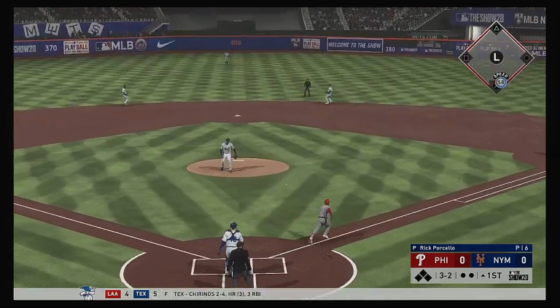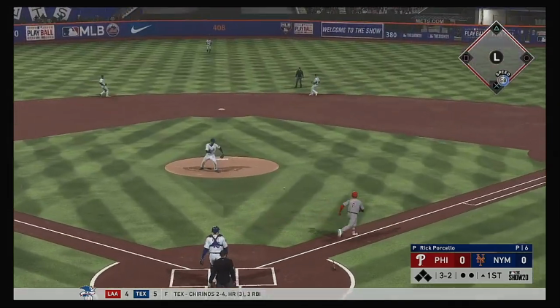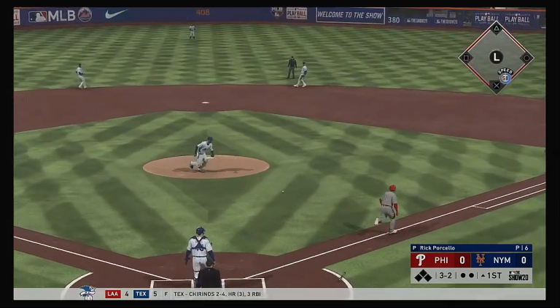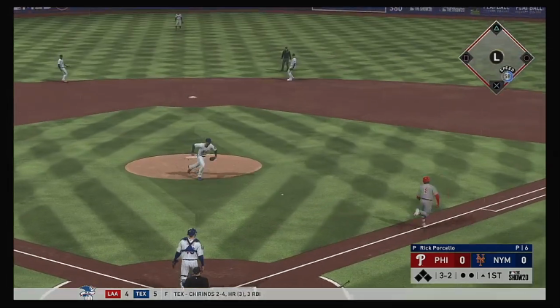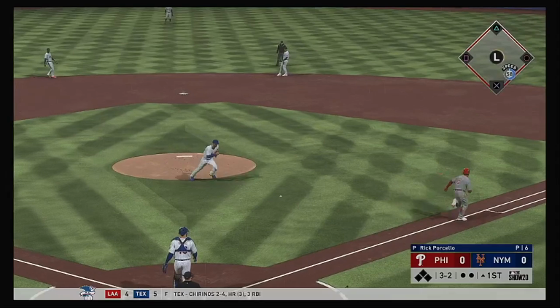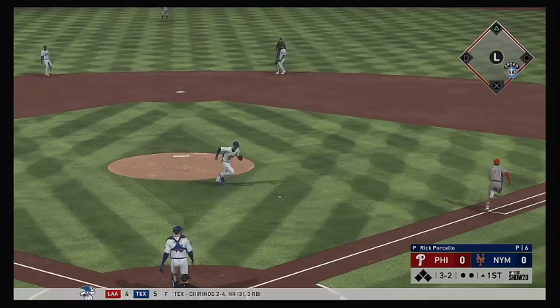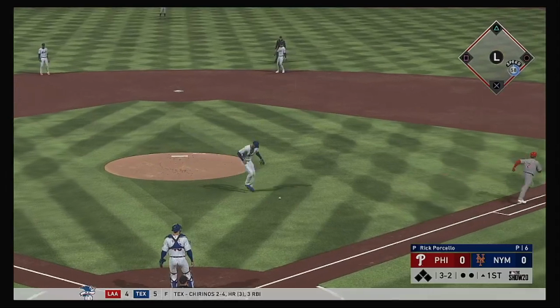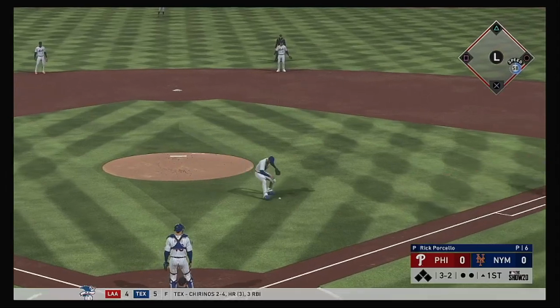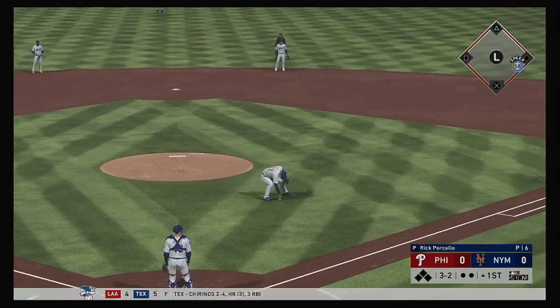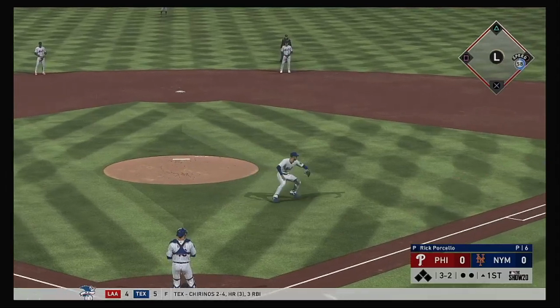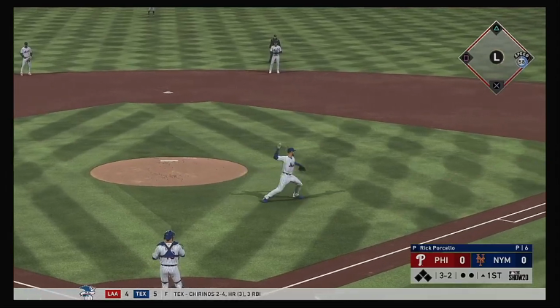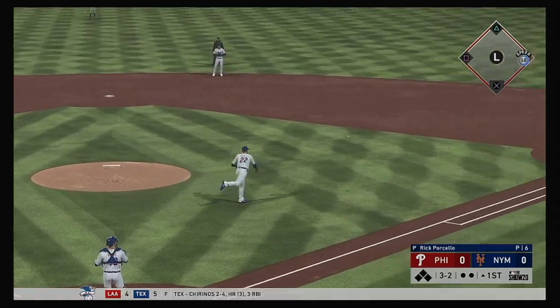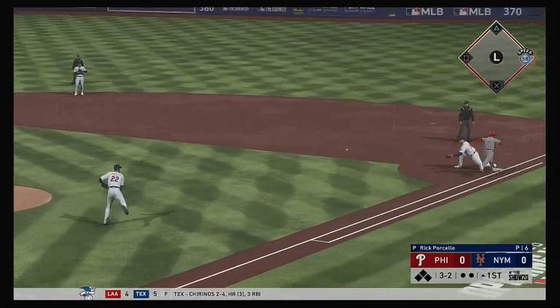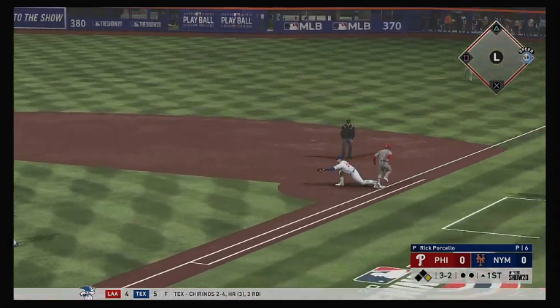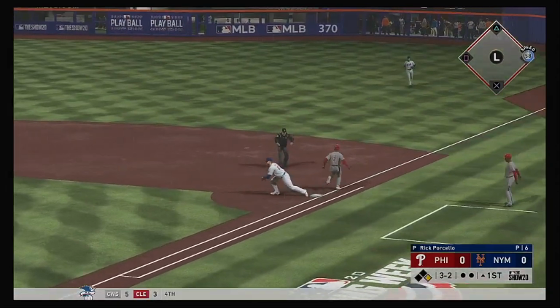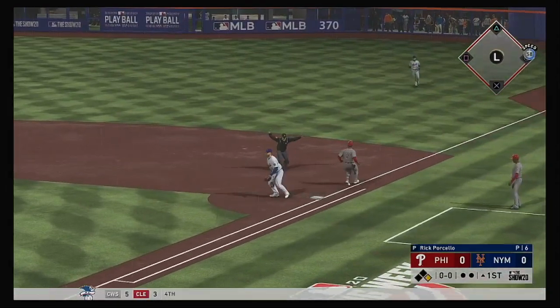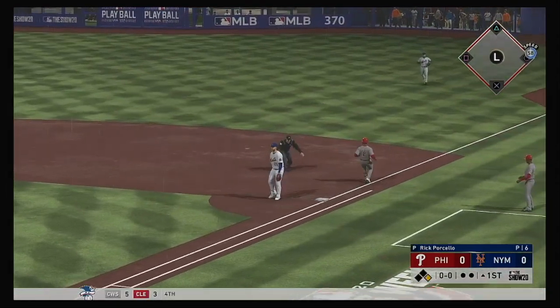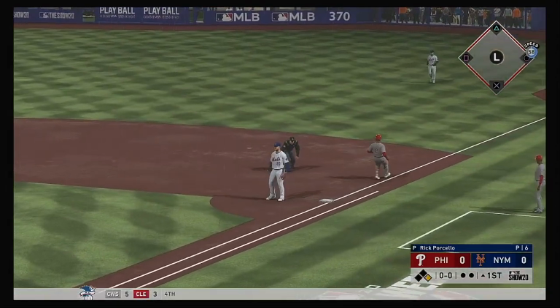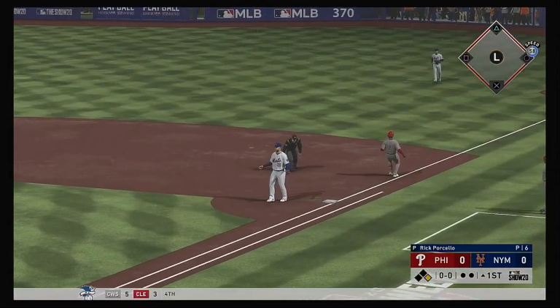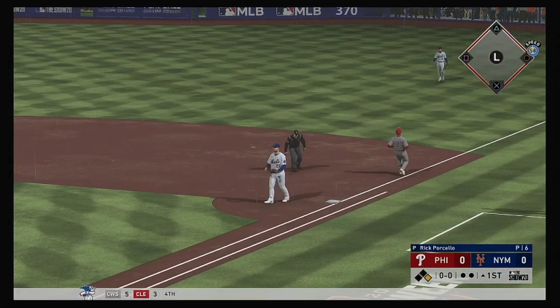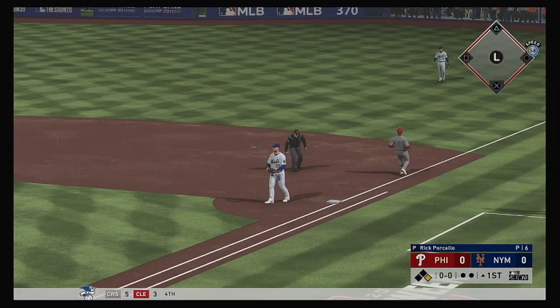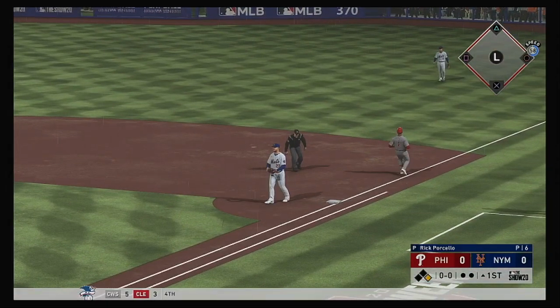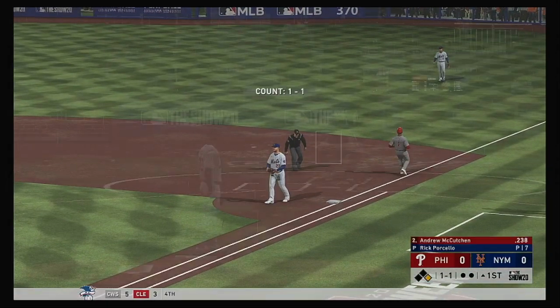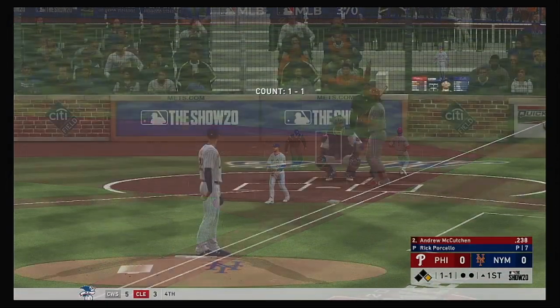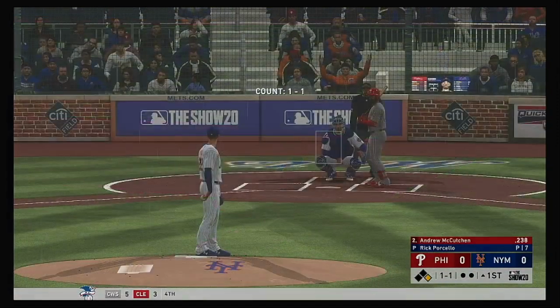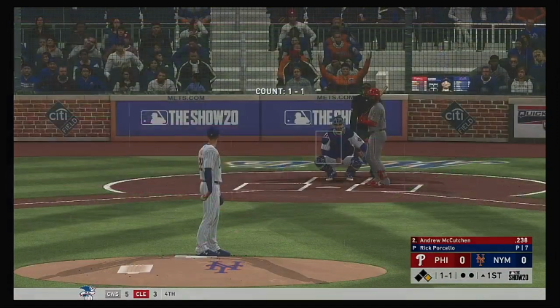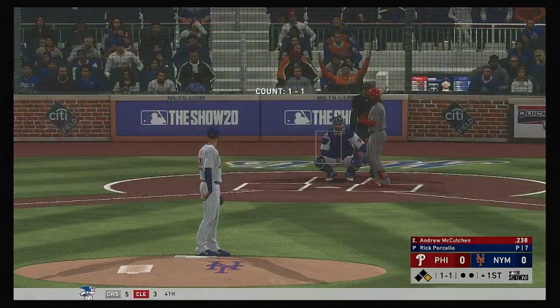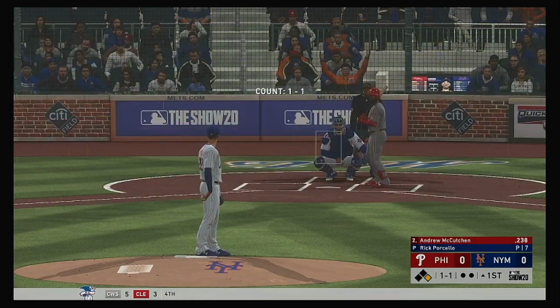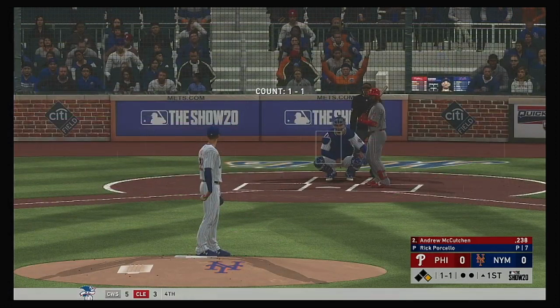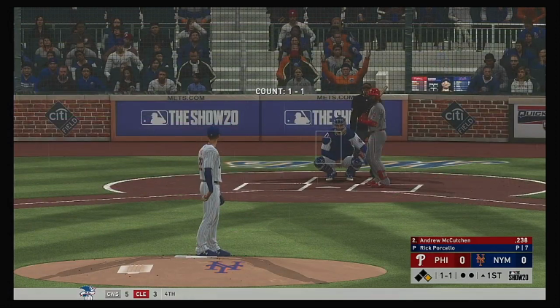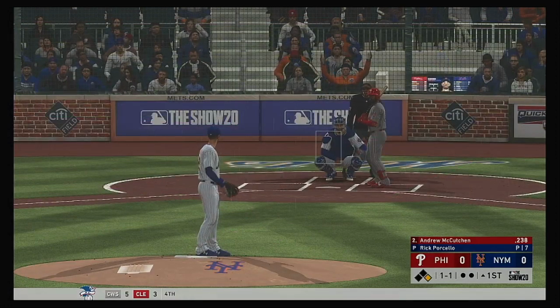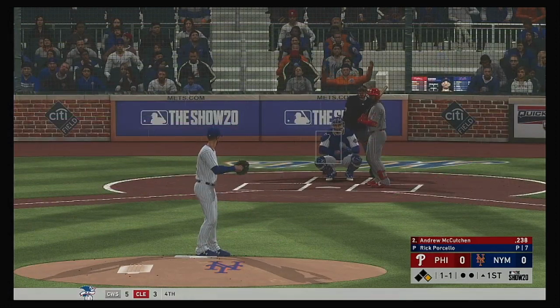Oh, that hit him. Let's hope he's okay. He's safe — a great recovery, but he couldn't get it there in time.